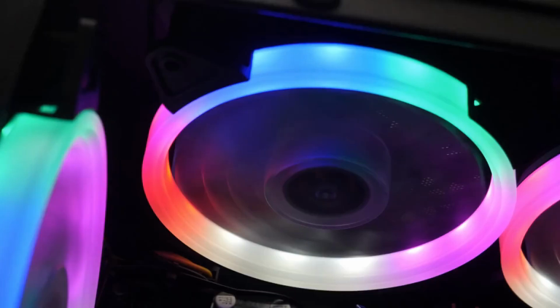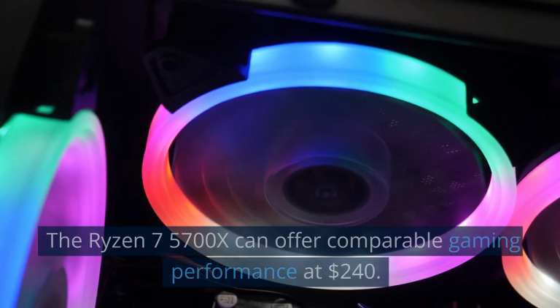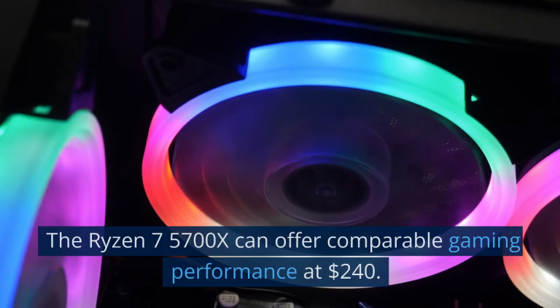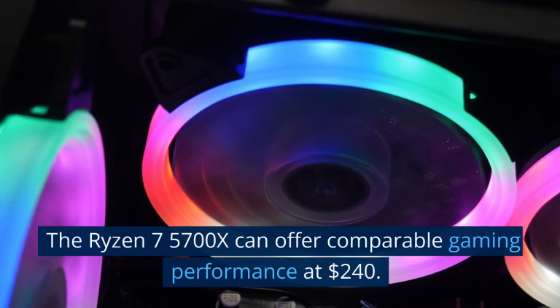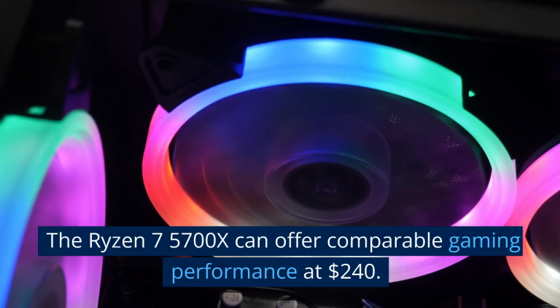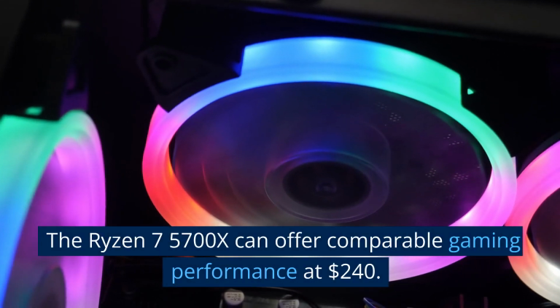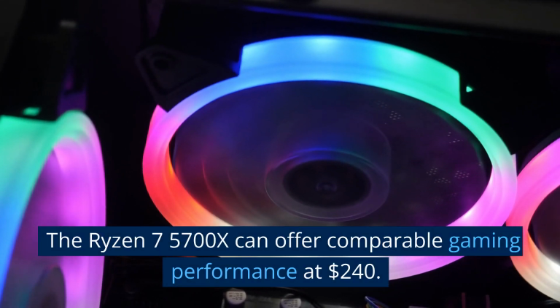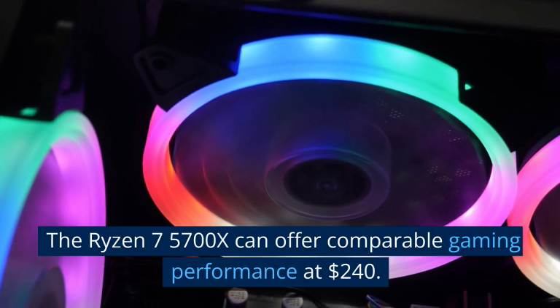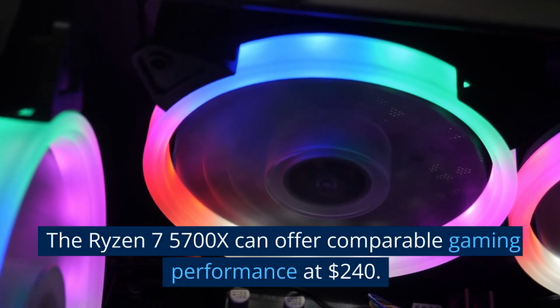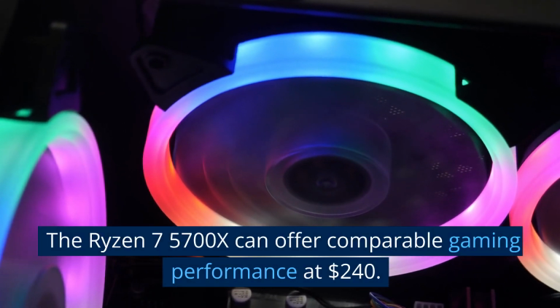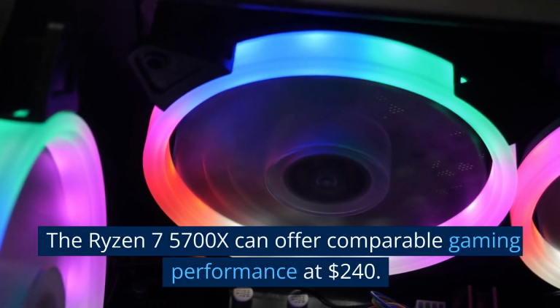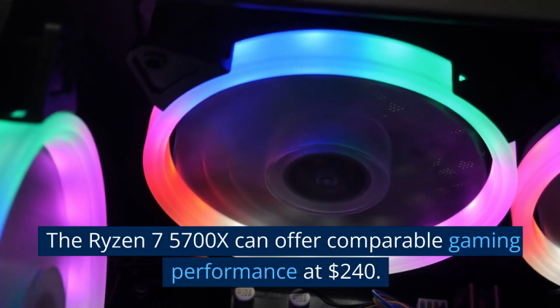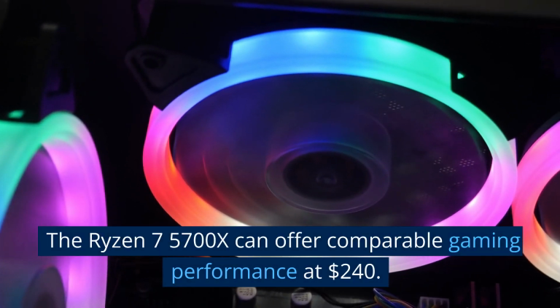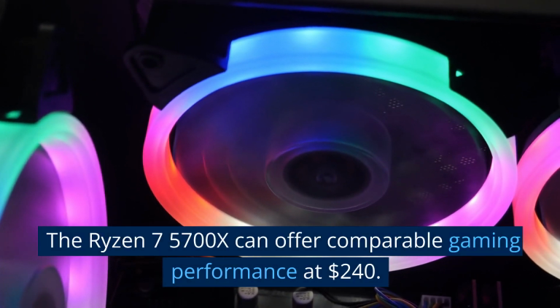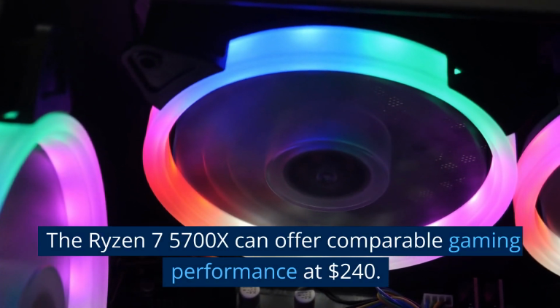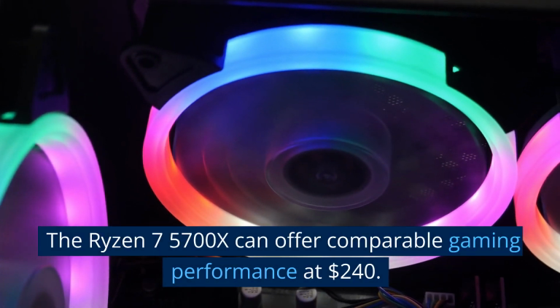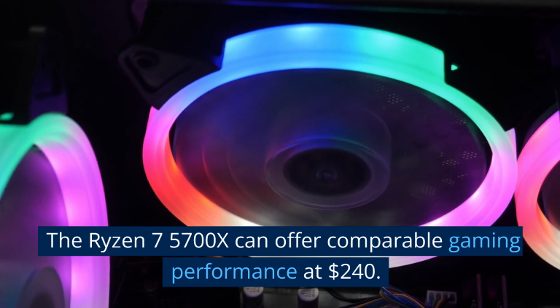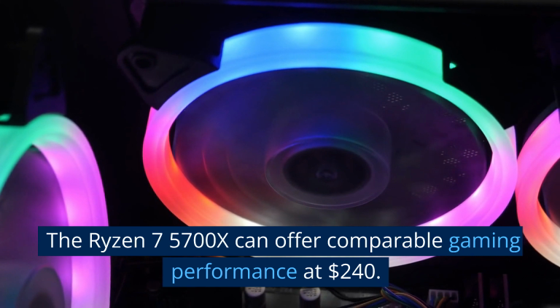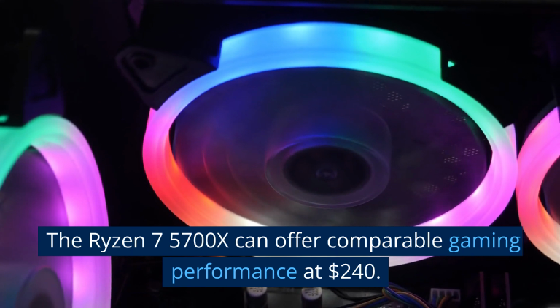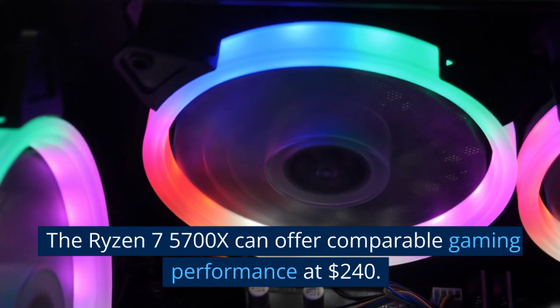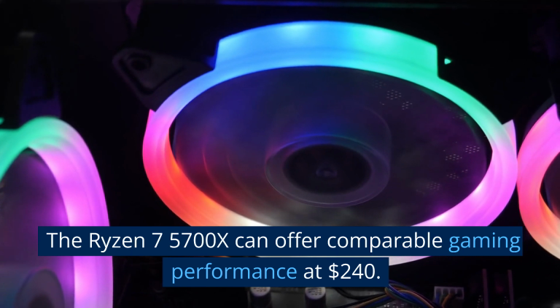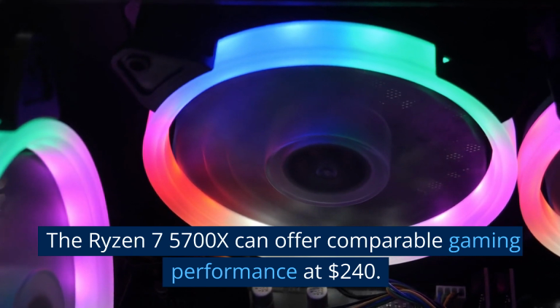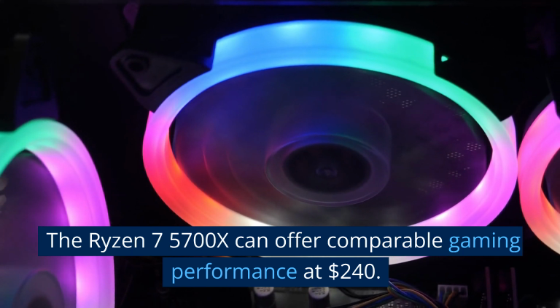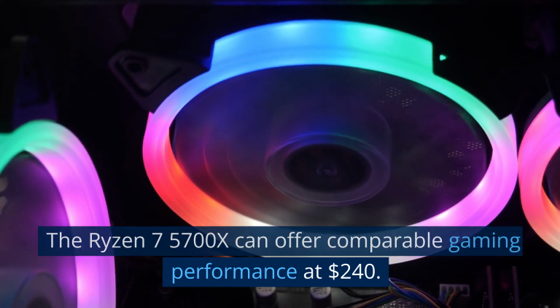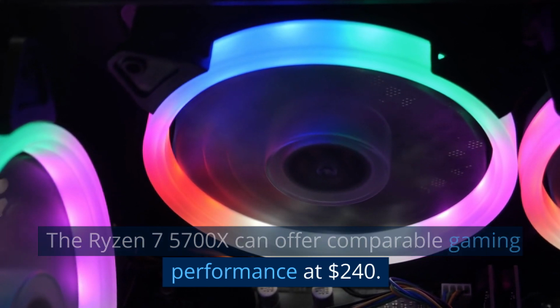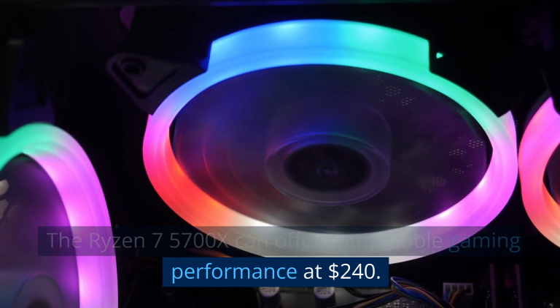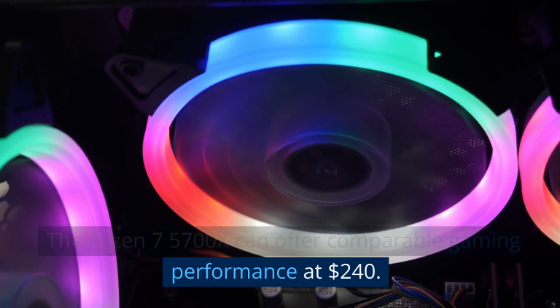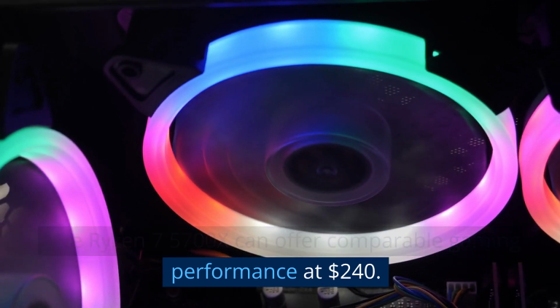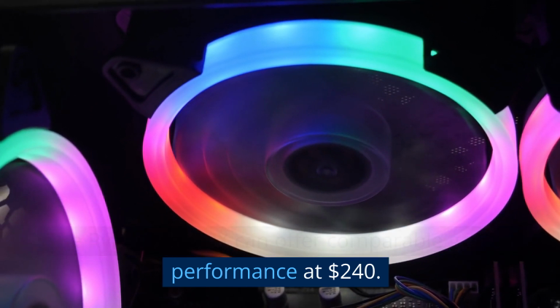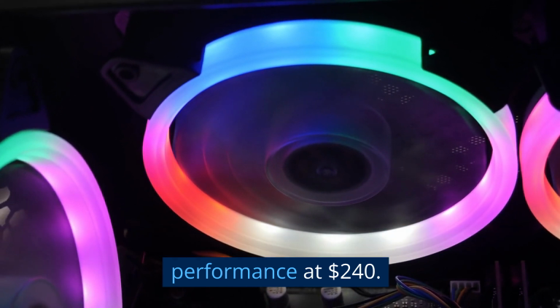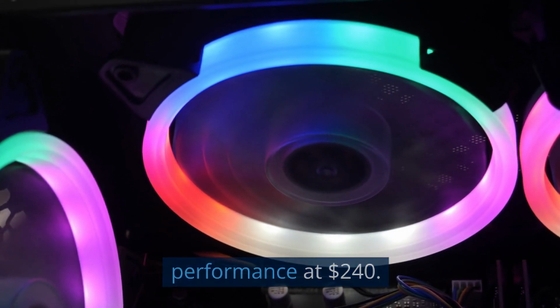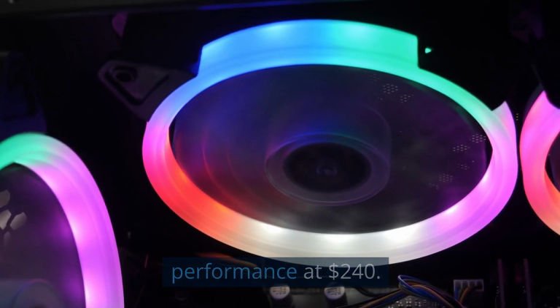The Ryzen 7 5700X can offer comparable gaming performance at $240.